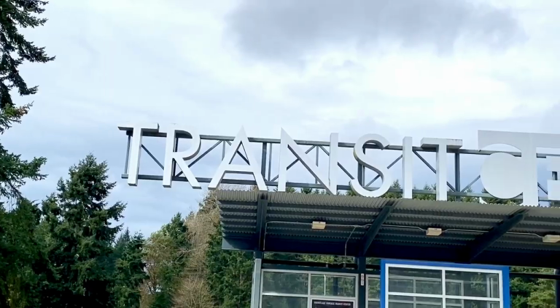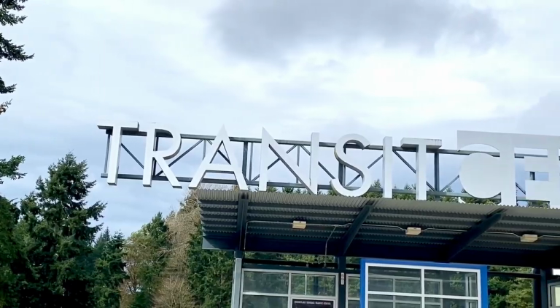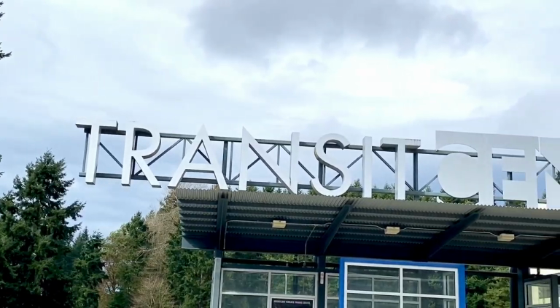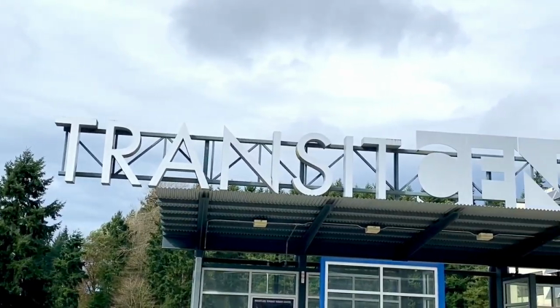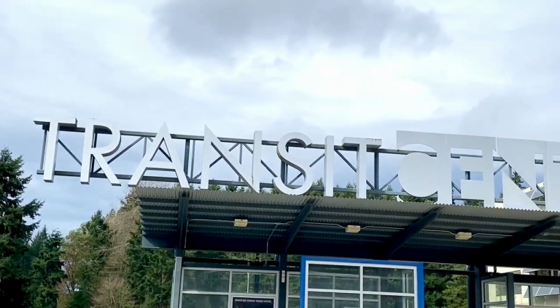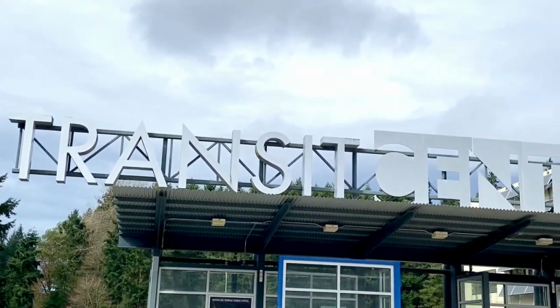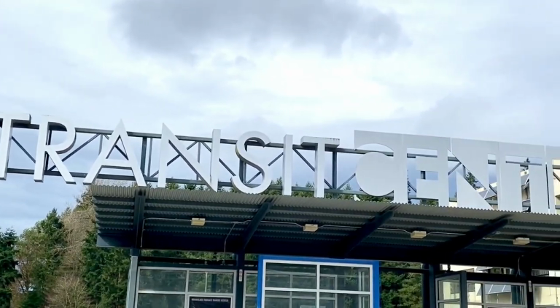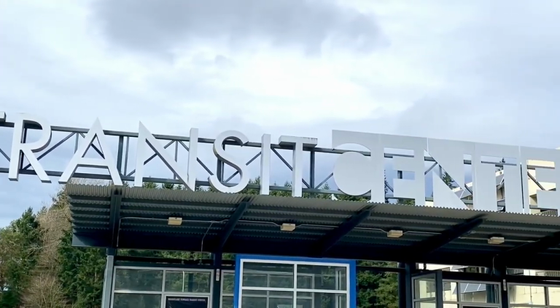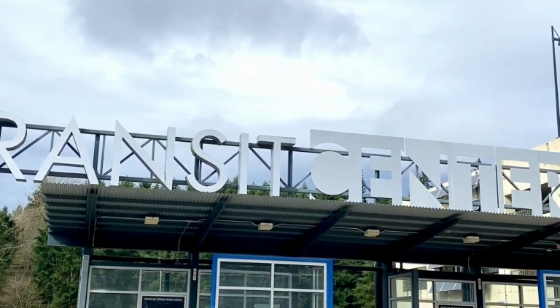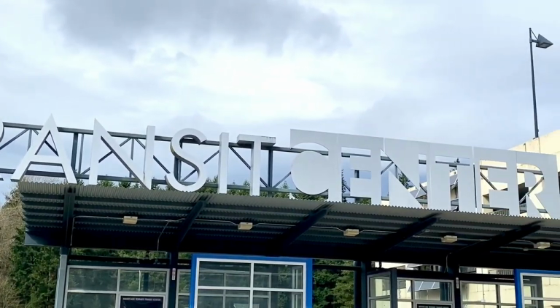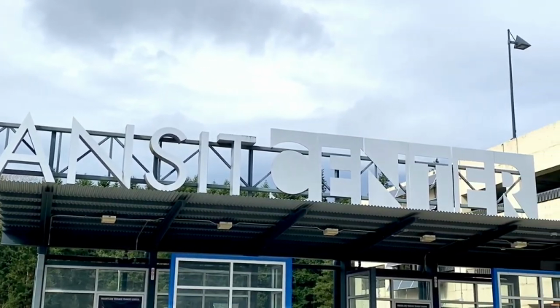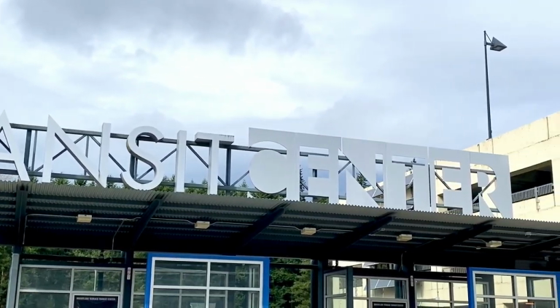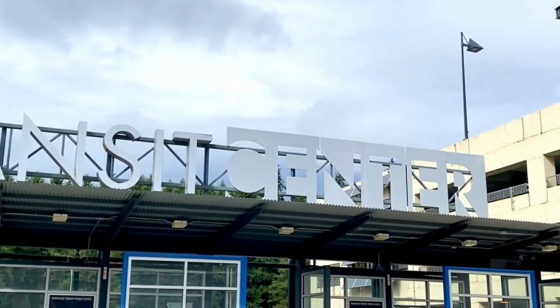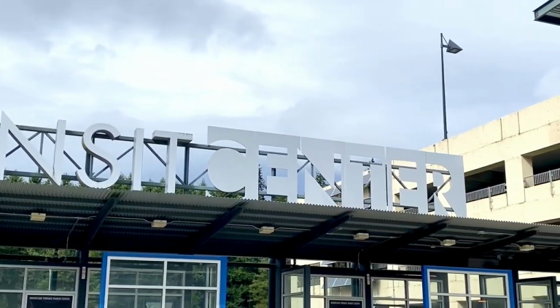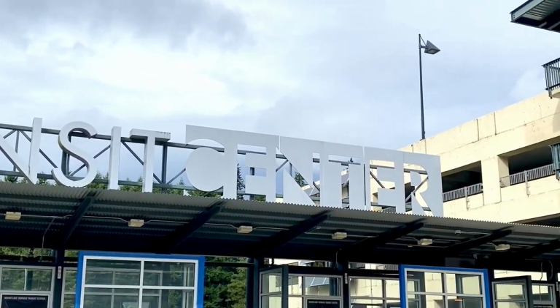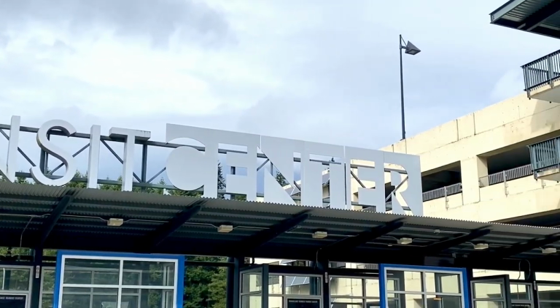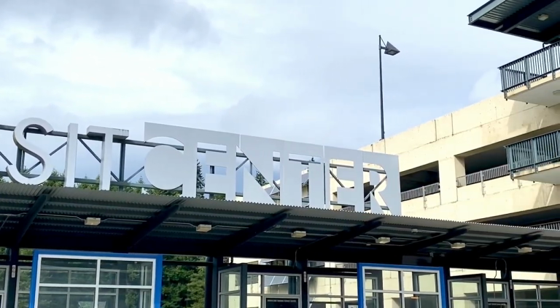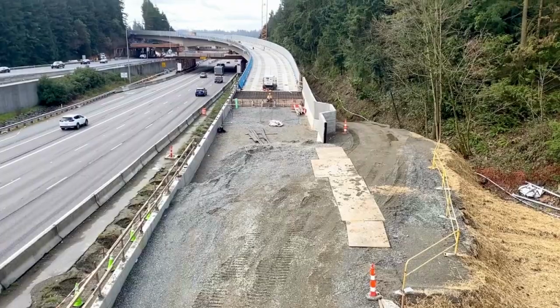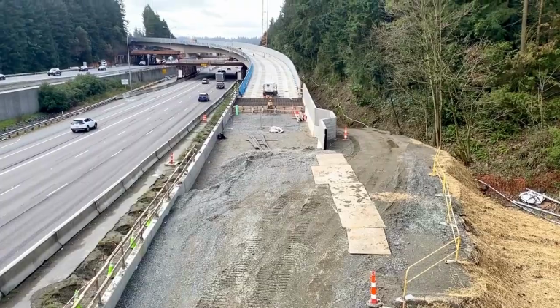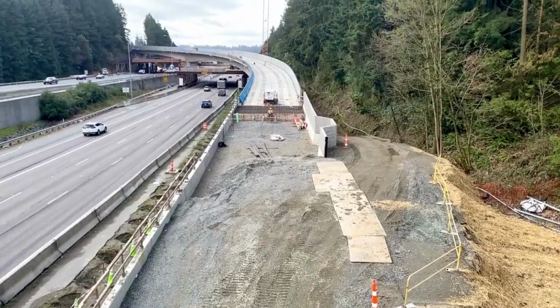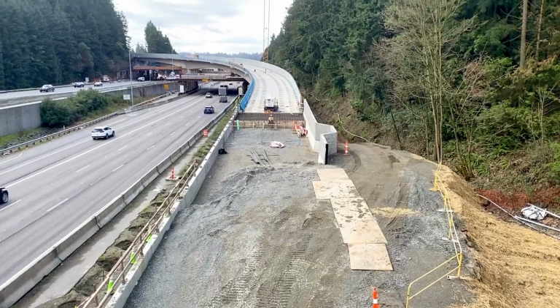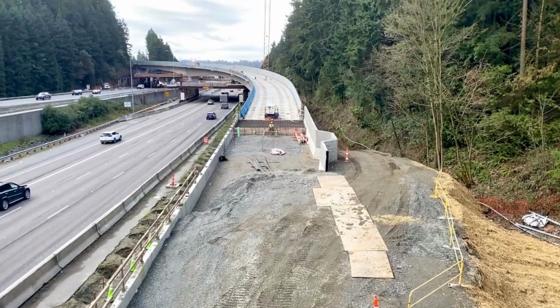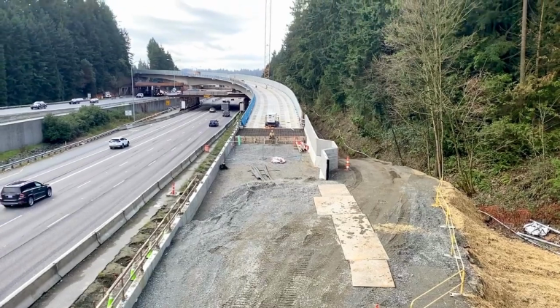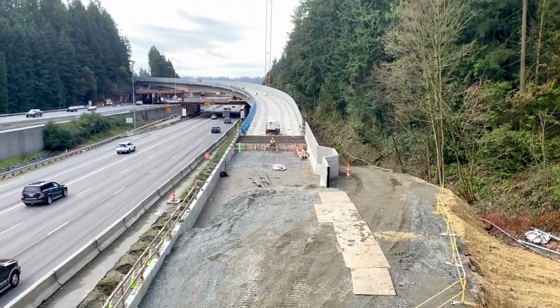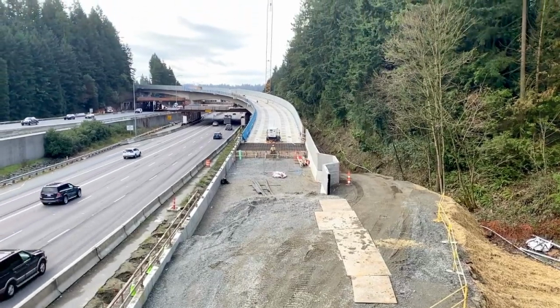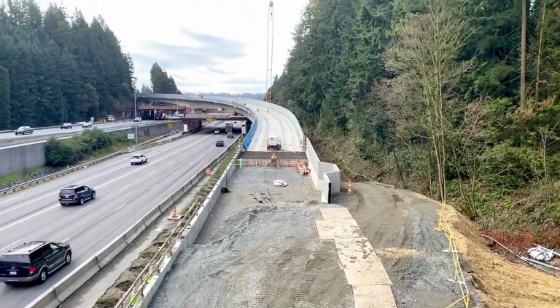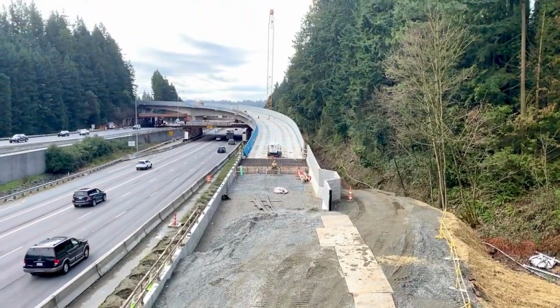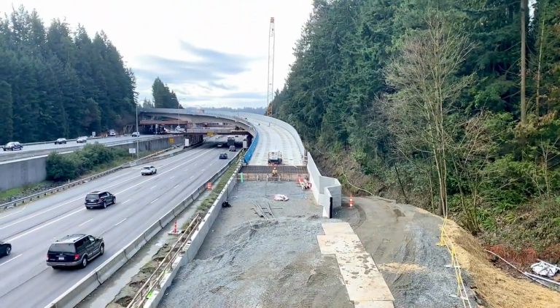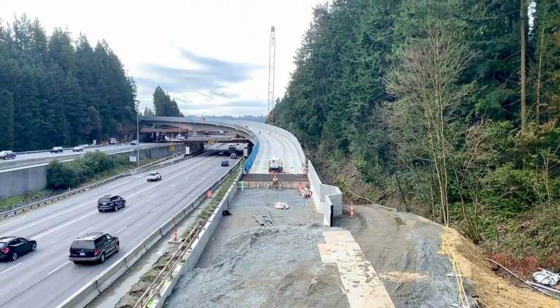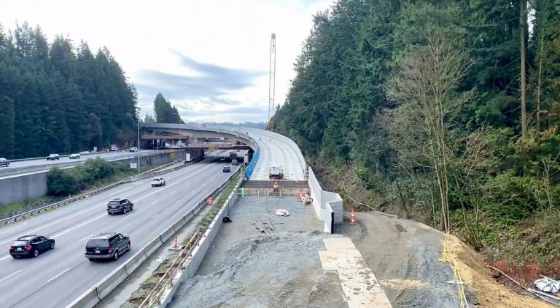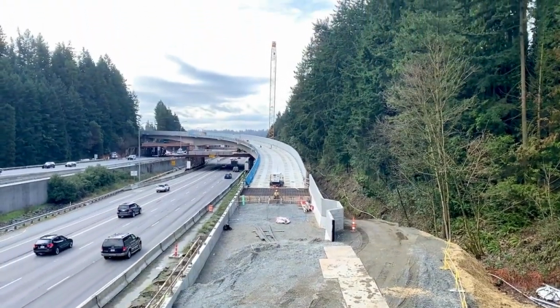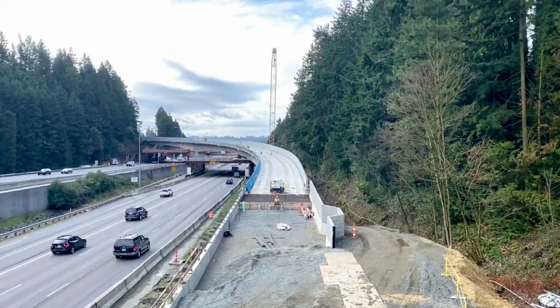Located walking distance to the transit center with ample buses, park and ride, and coming in 2024, light rail.